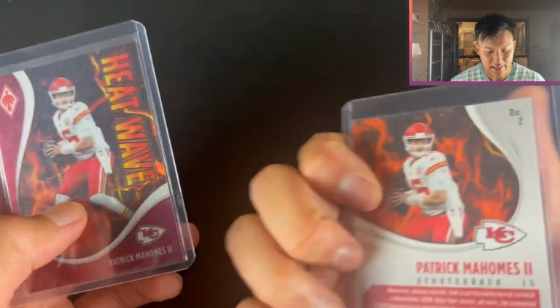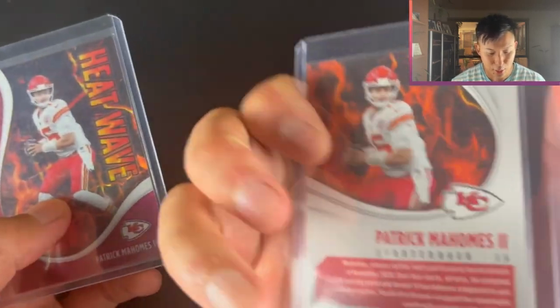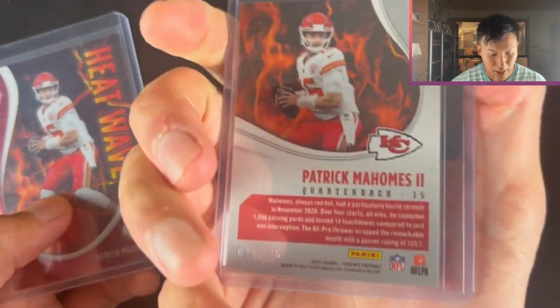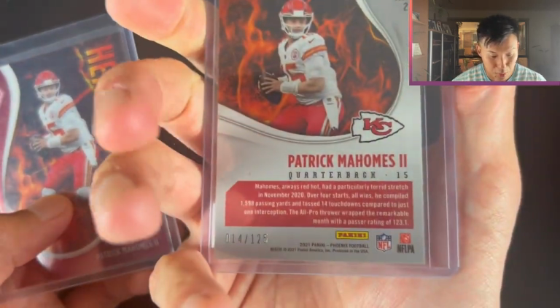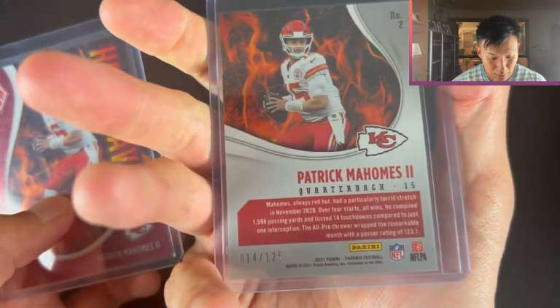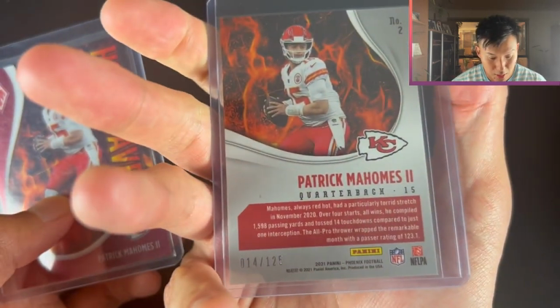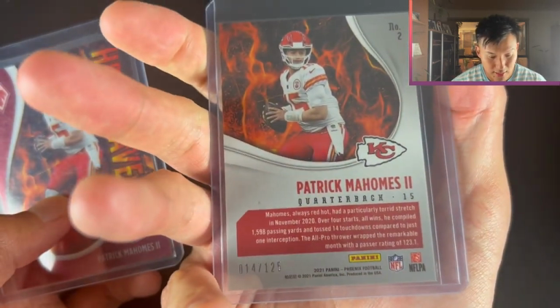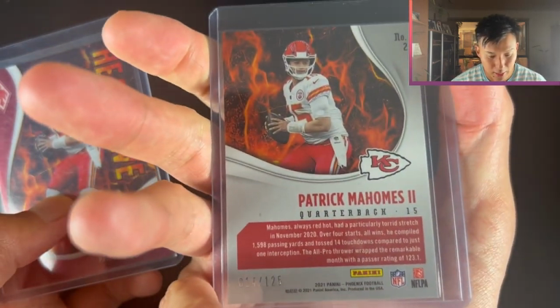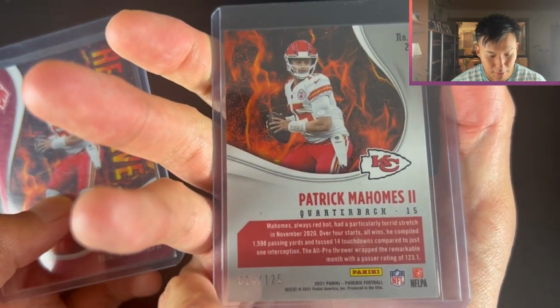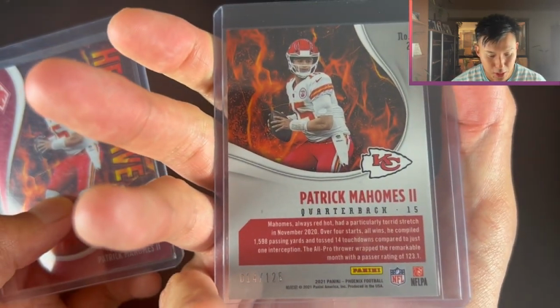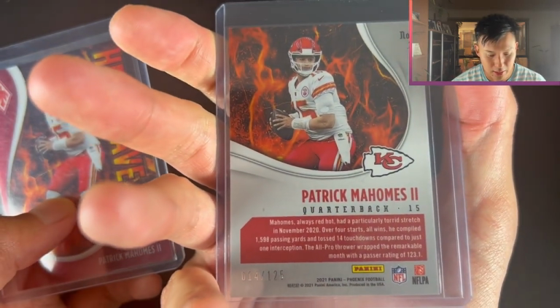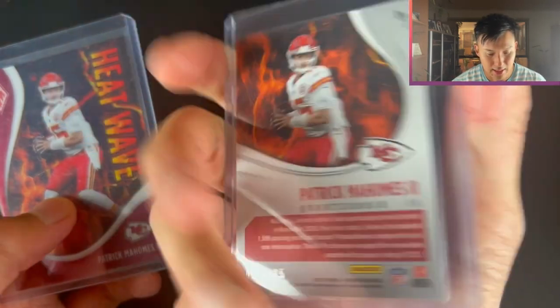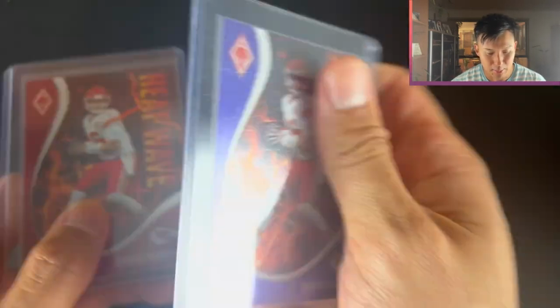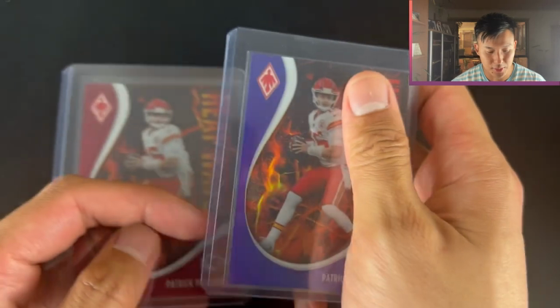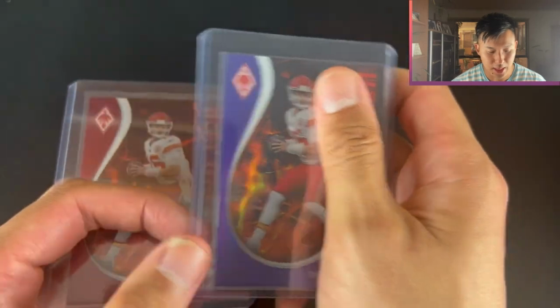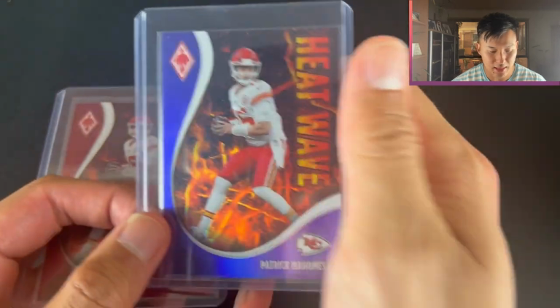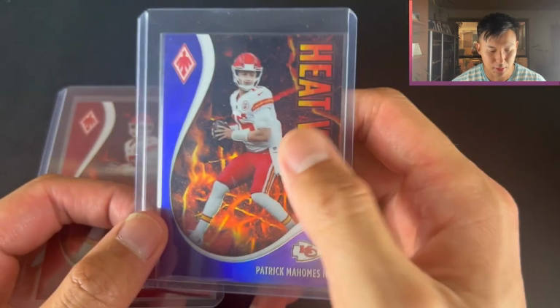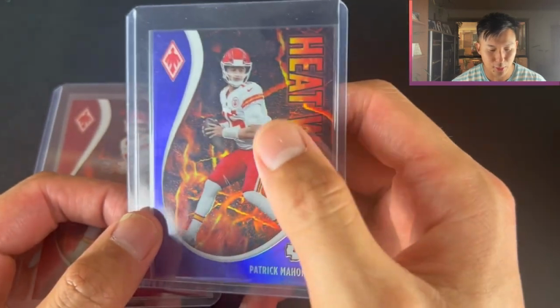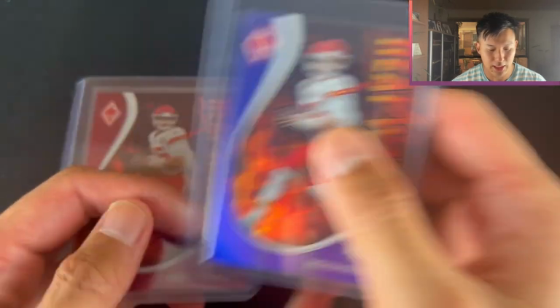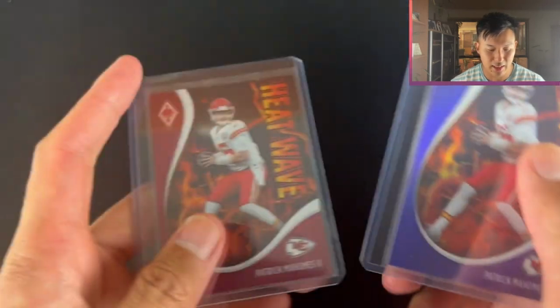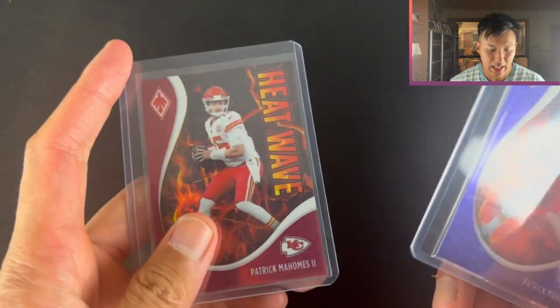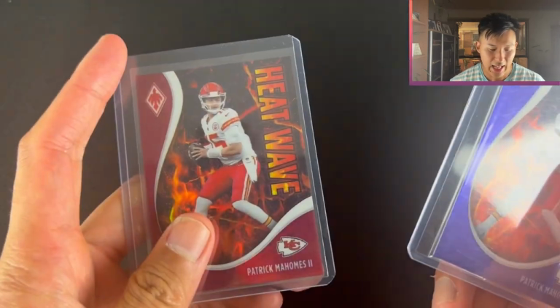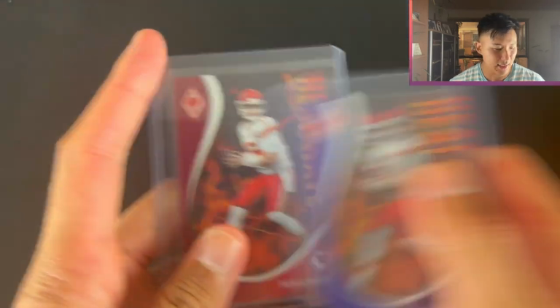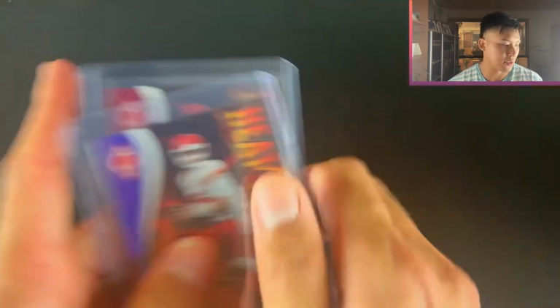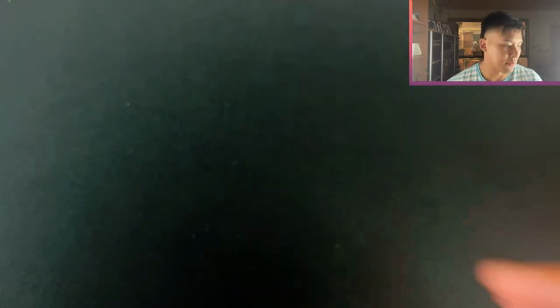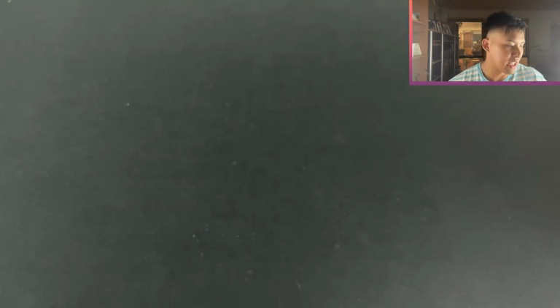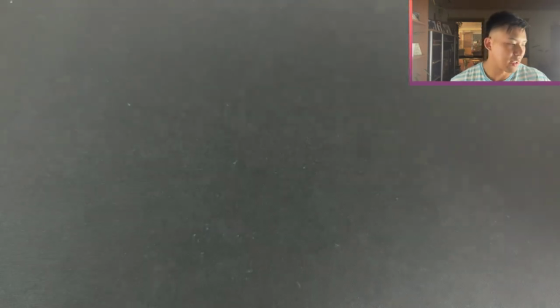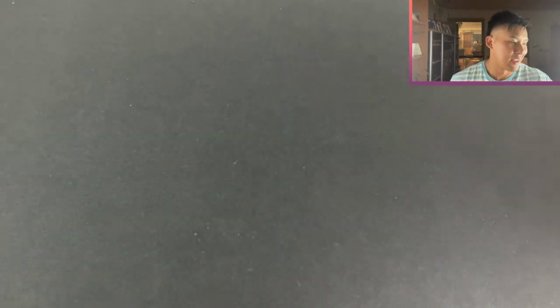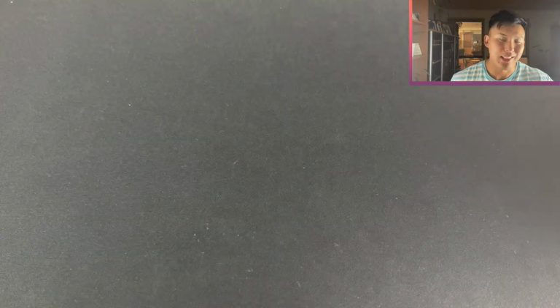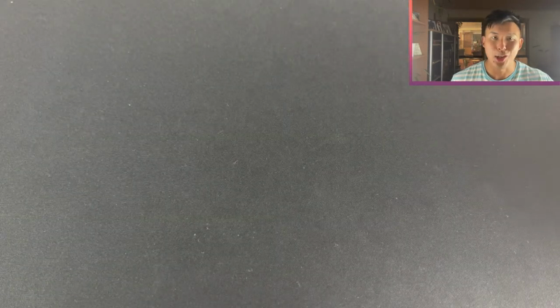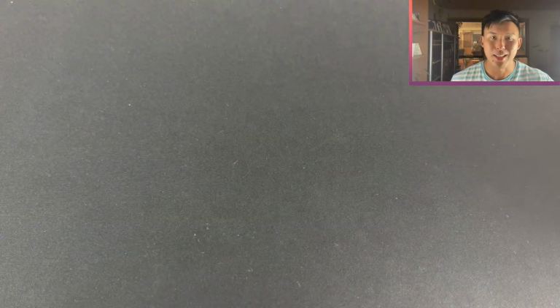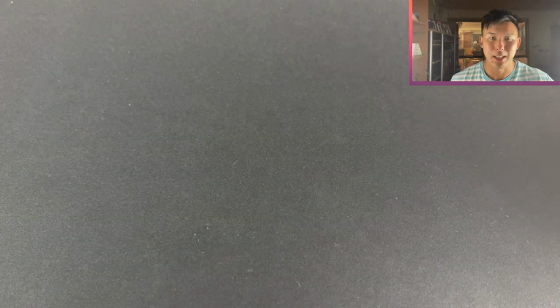This one was actually one off his jersey number - unfortunately he's number 15 and this one's 14. And that one's not even near his jersey number.